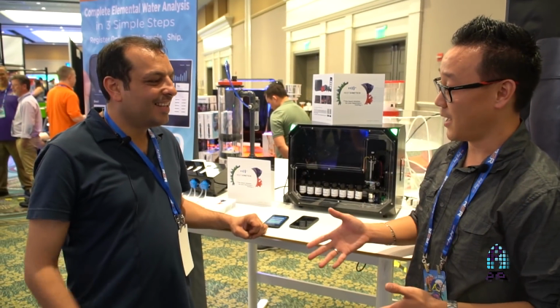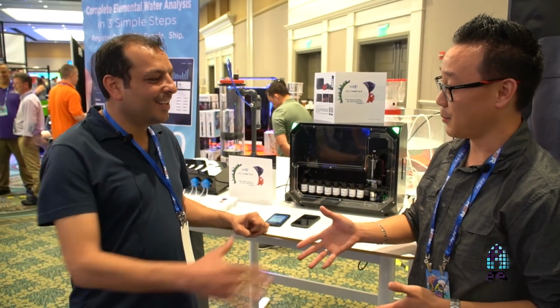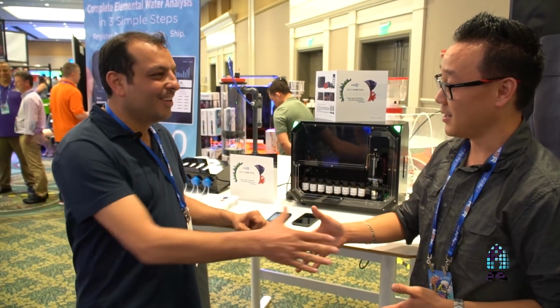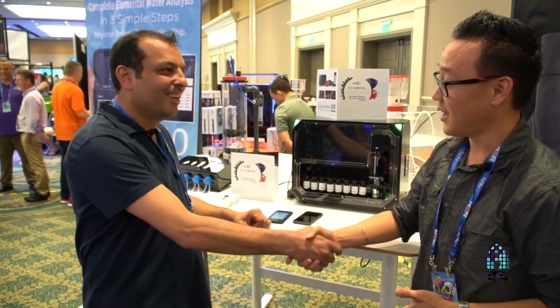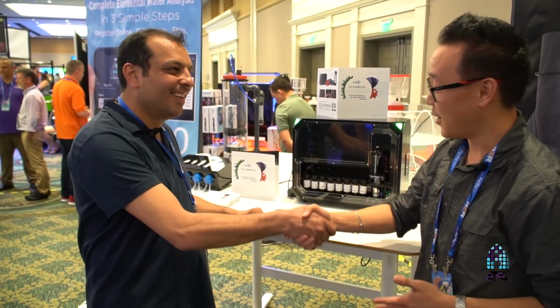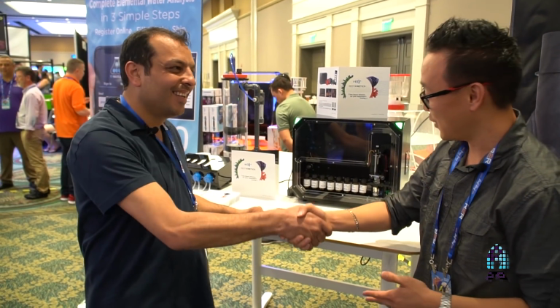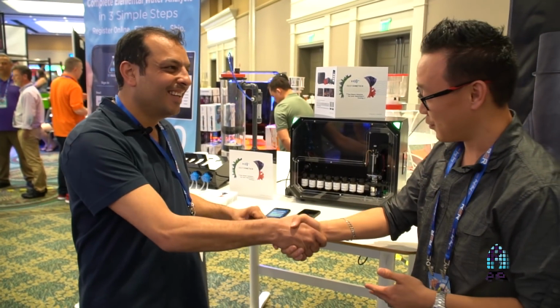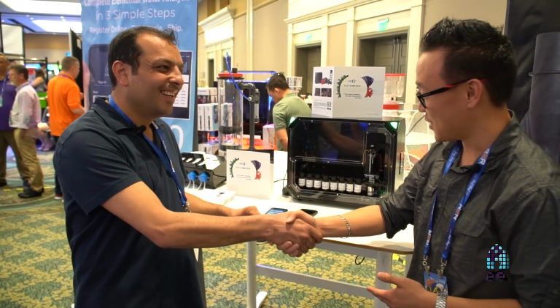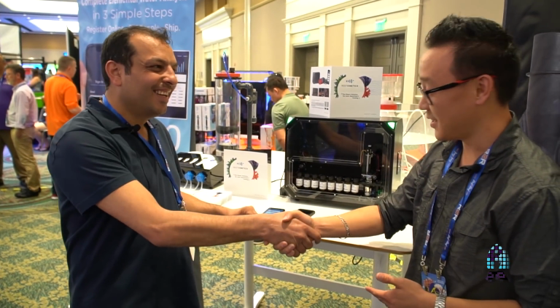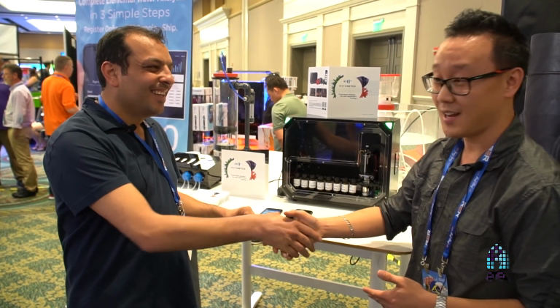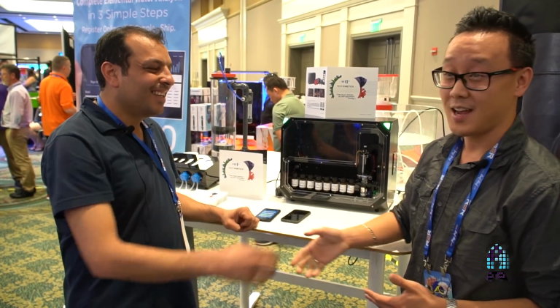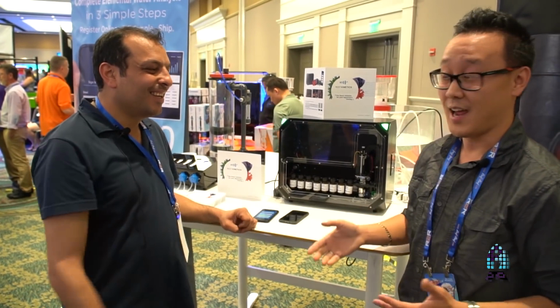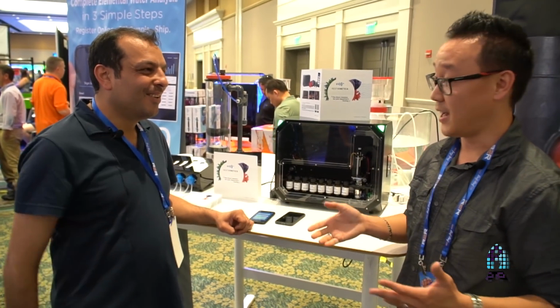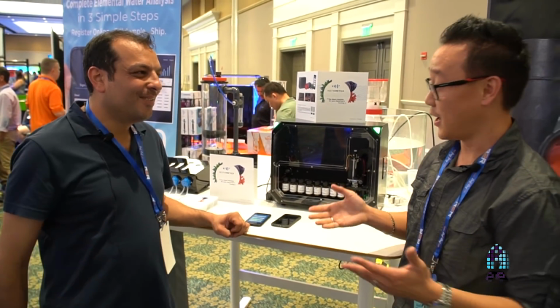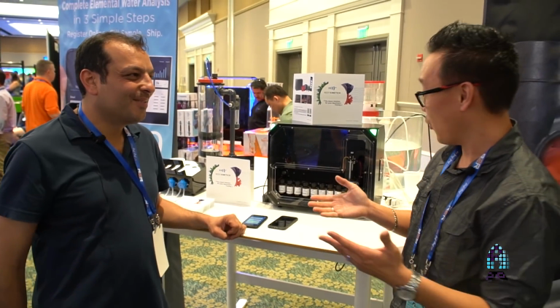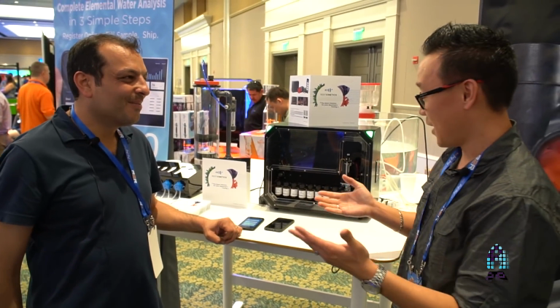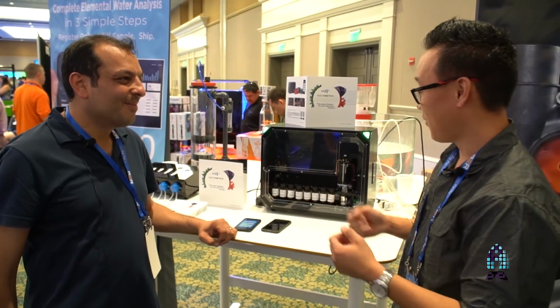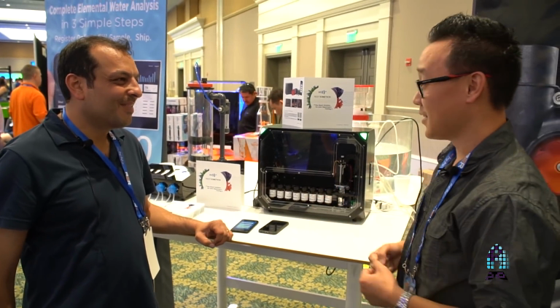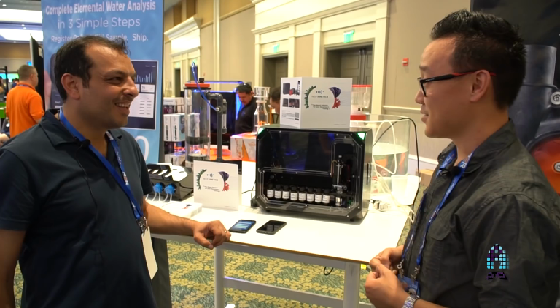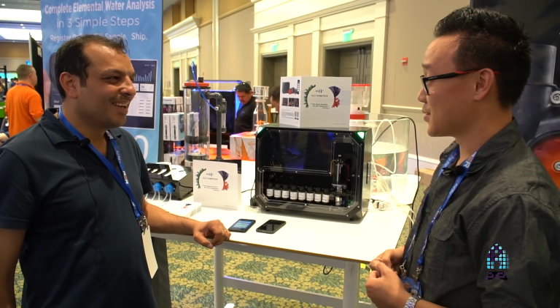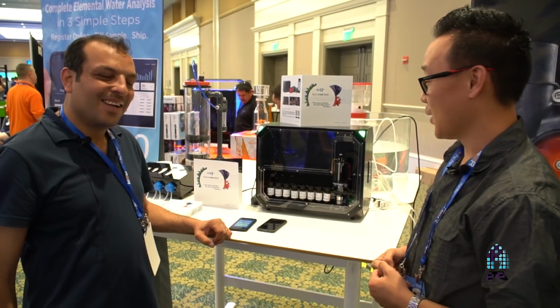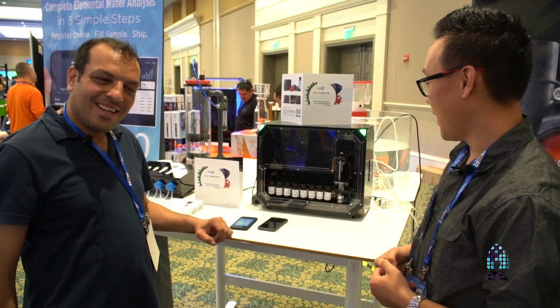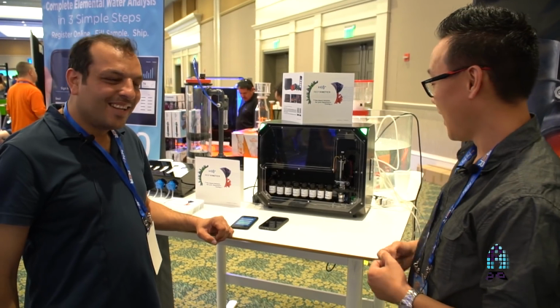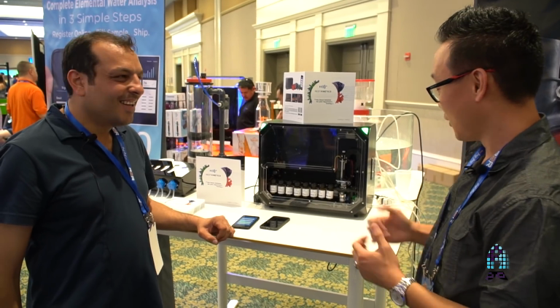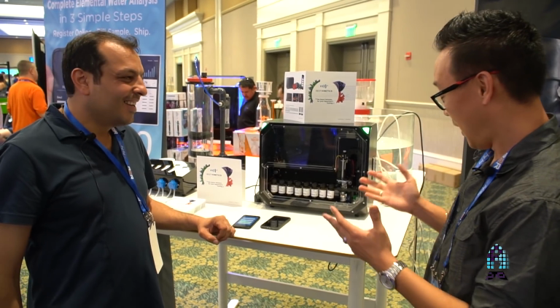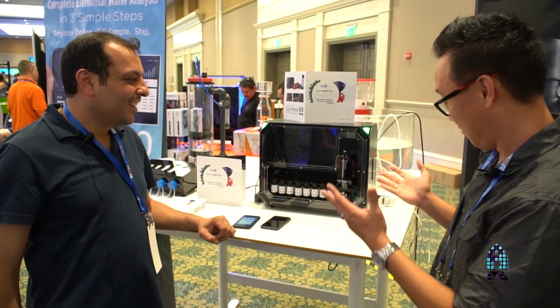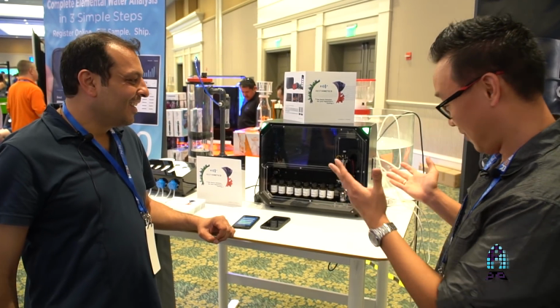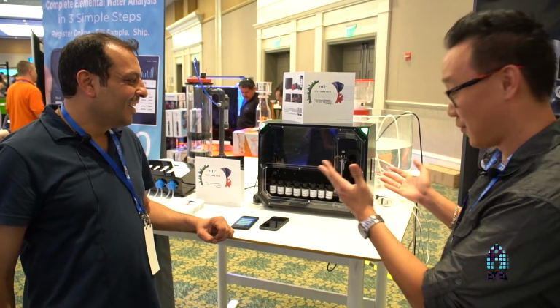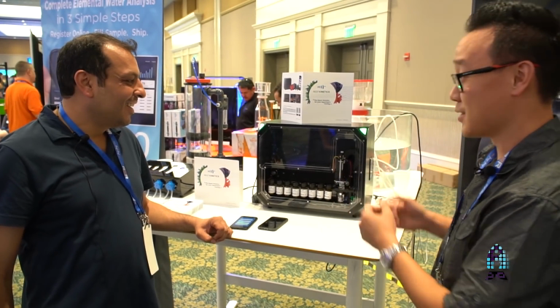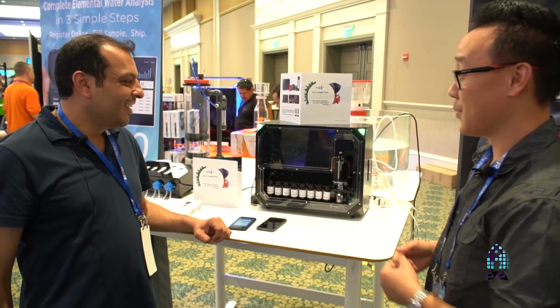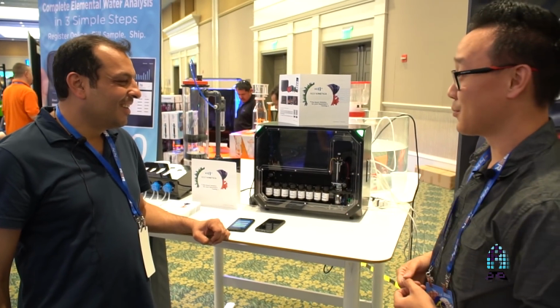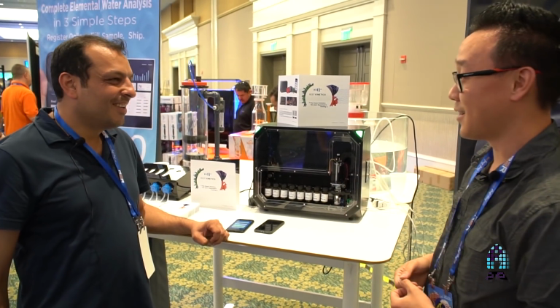Thank you very much, Robby. I really appreciate it, and I hope you have a fantastic show. Thank you for this amazing product.